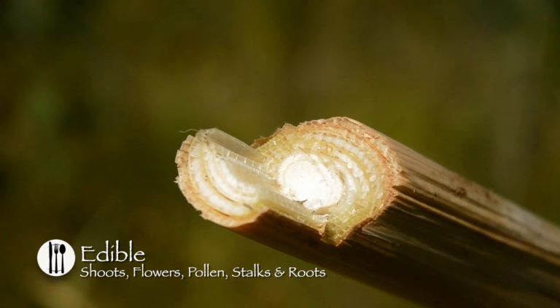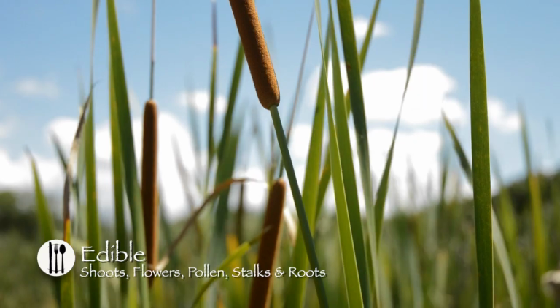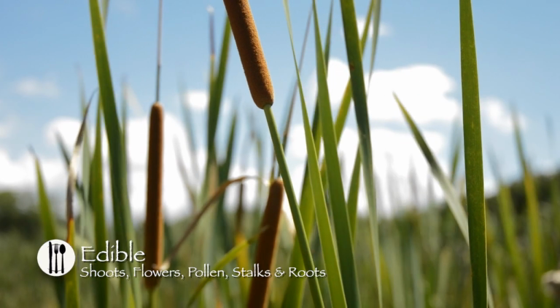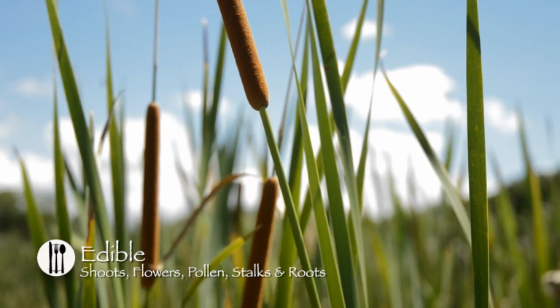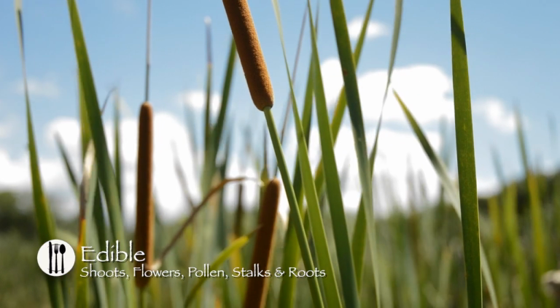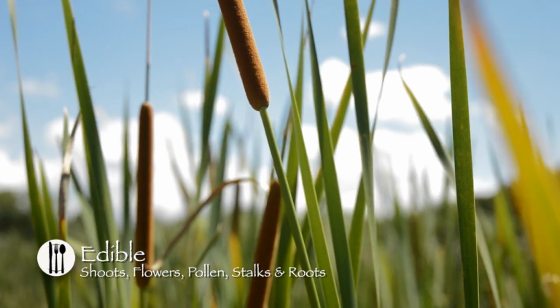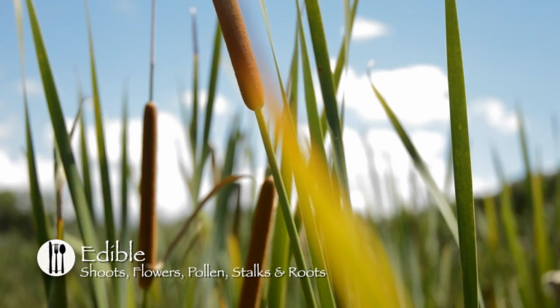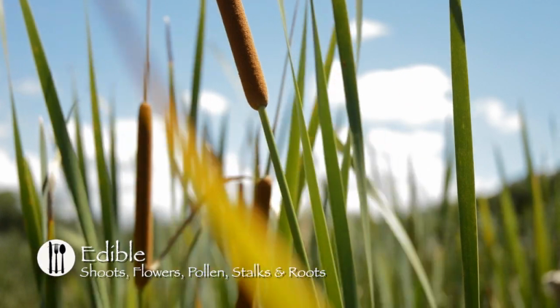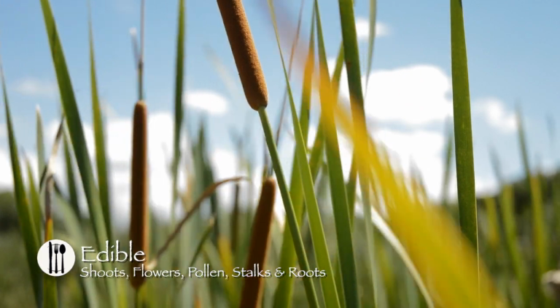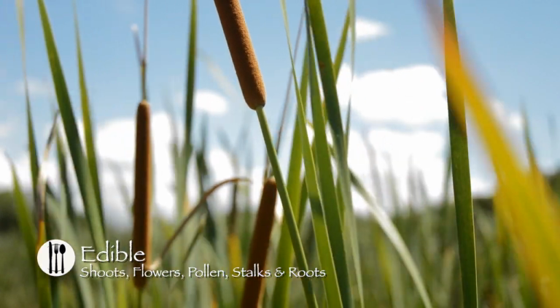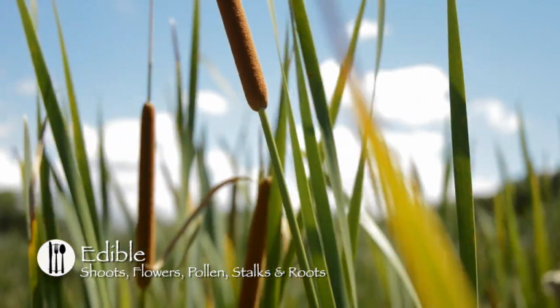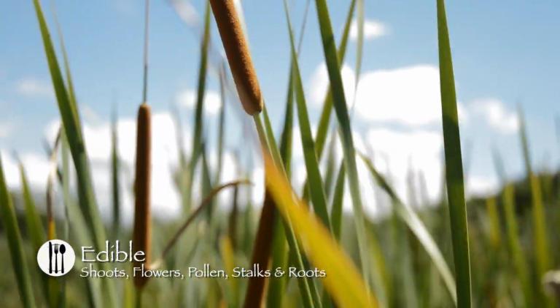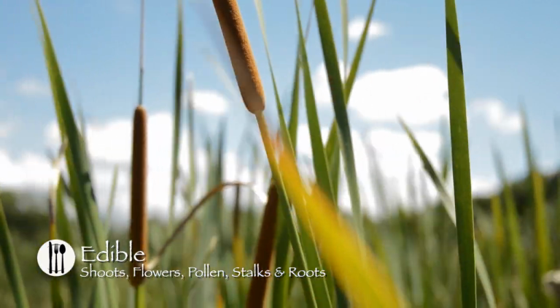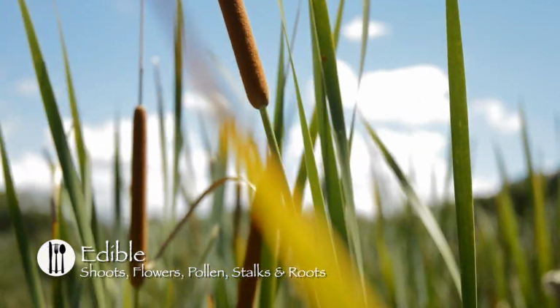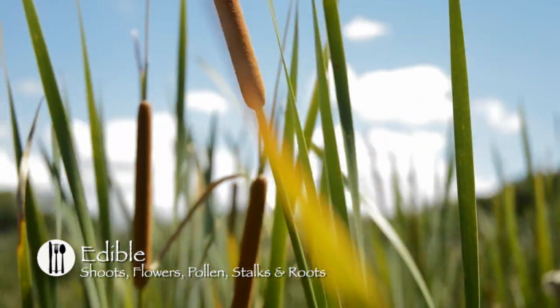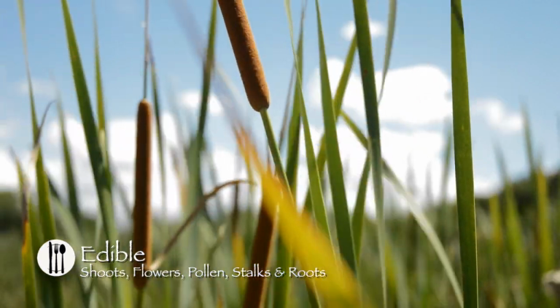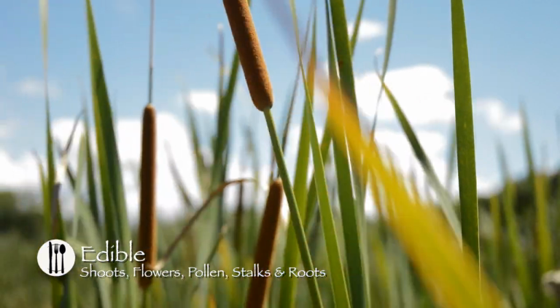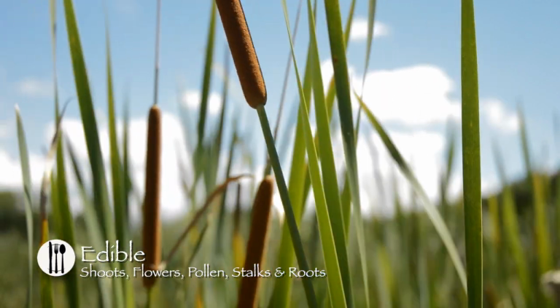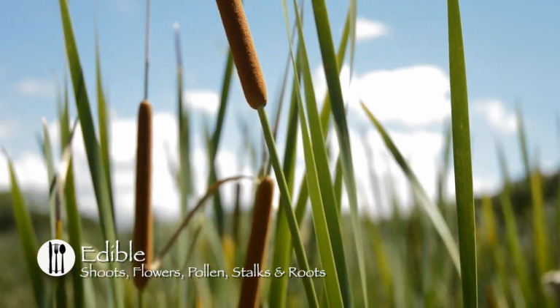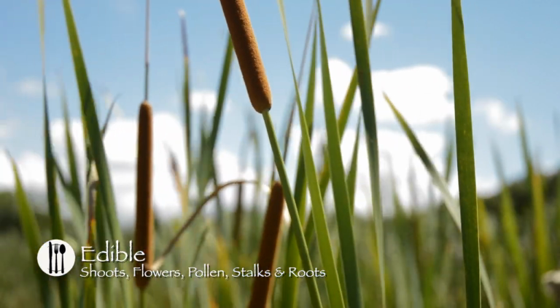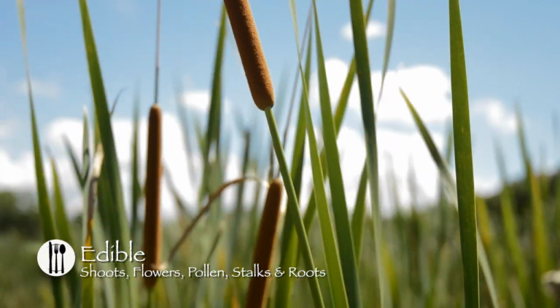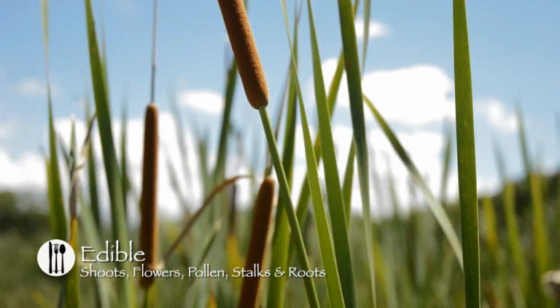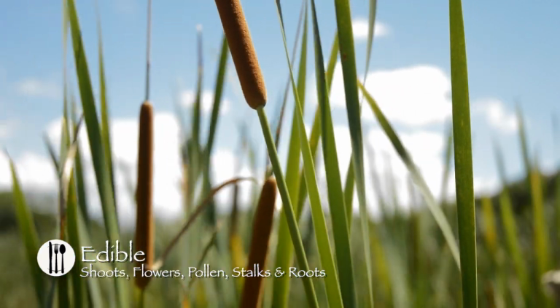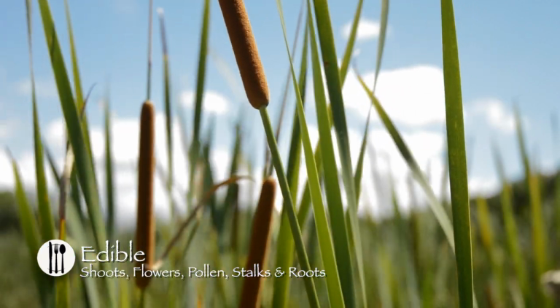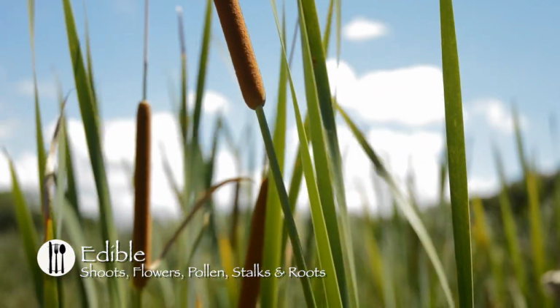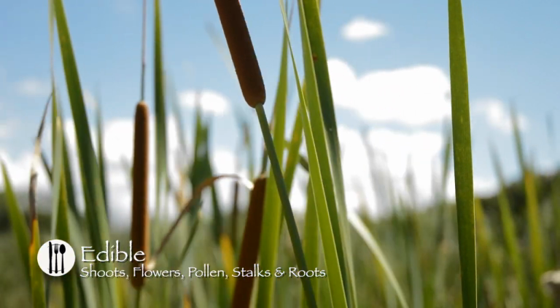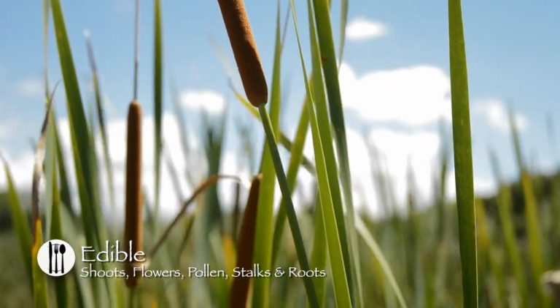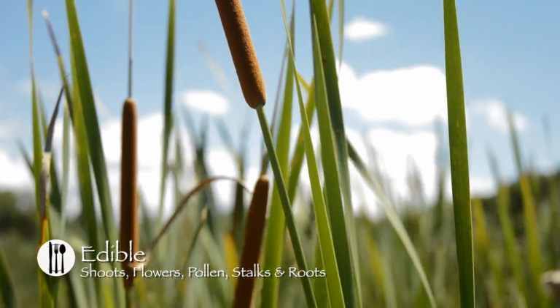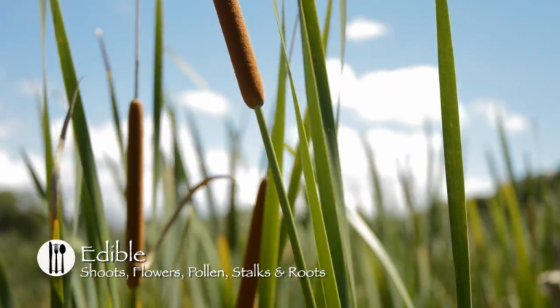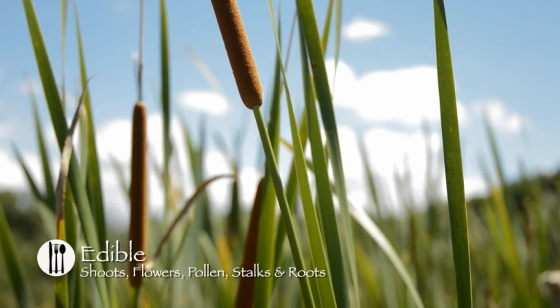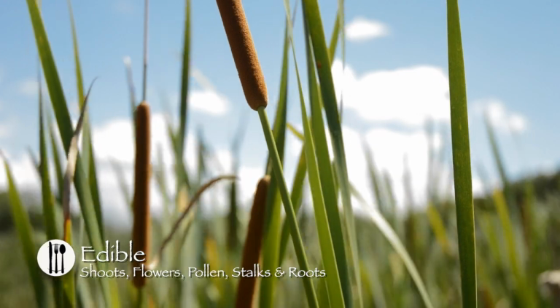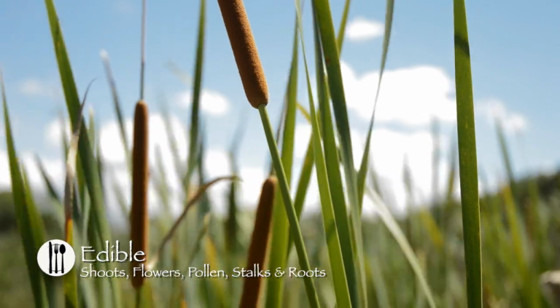In springtime, you can also harvest the young stalk. The young stalks, between 2 and 3 feet high, can be prepared the same way as the shoots.